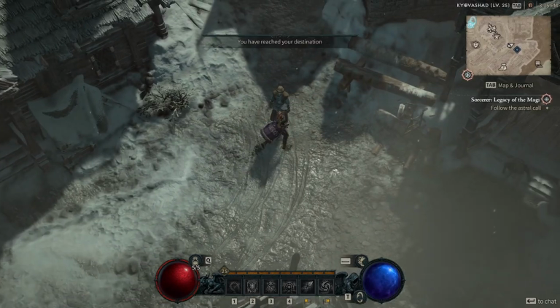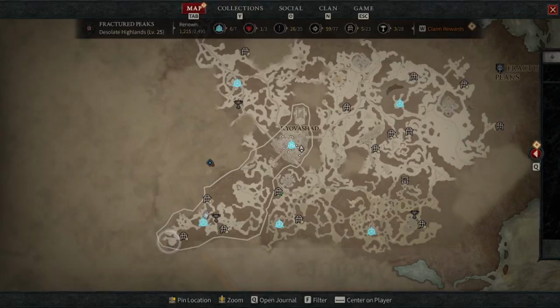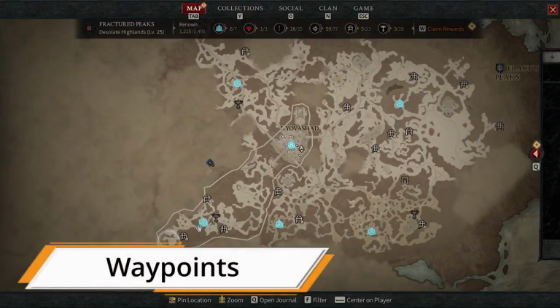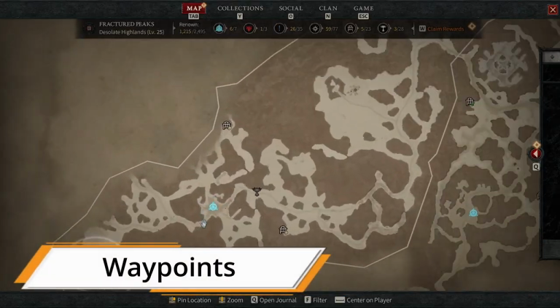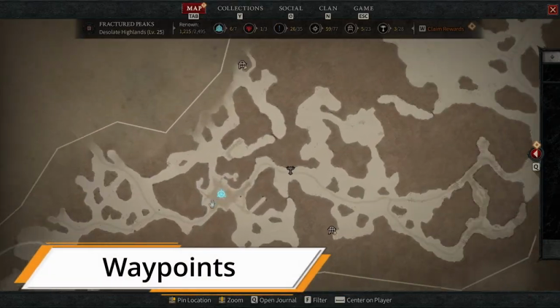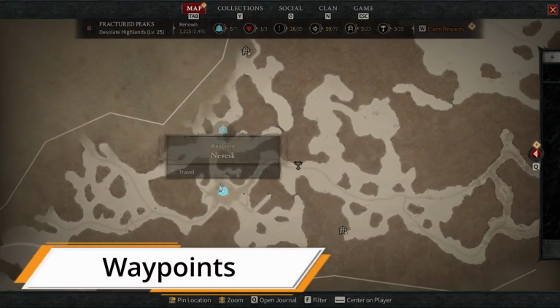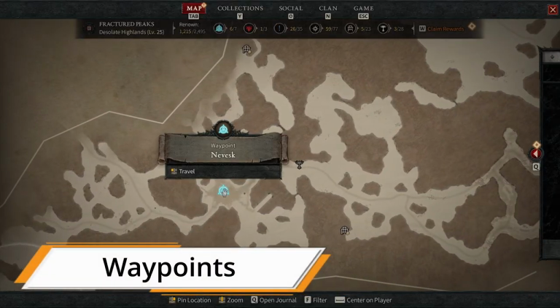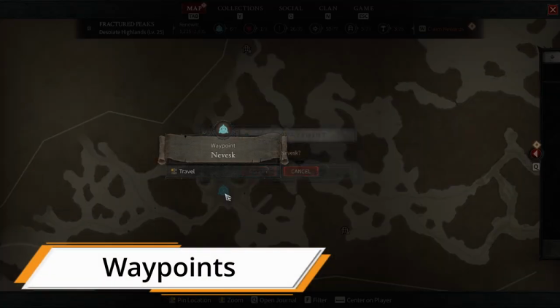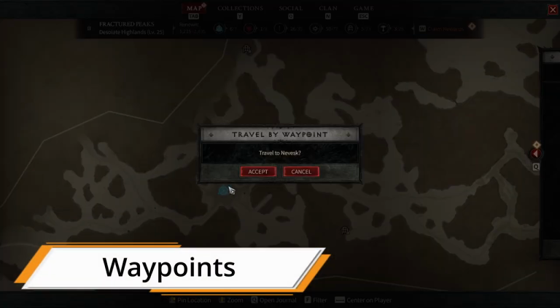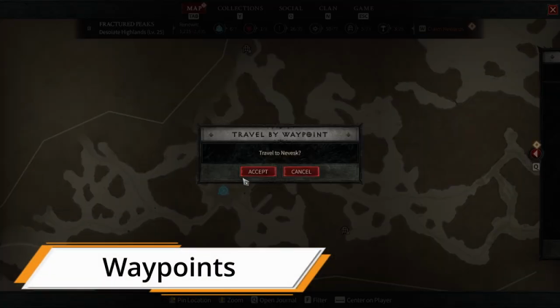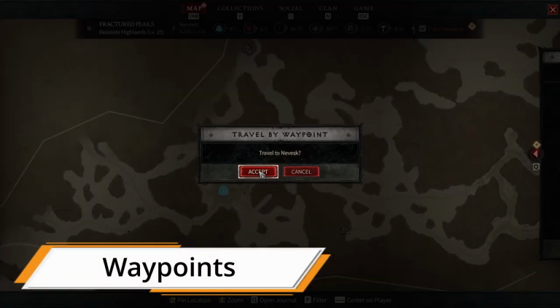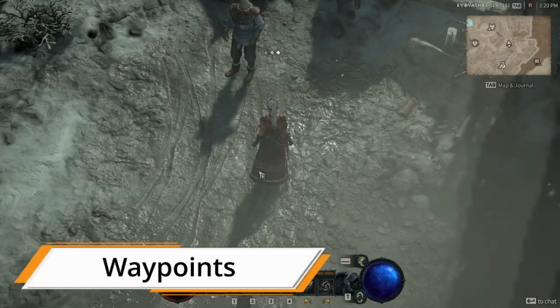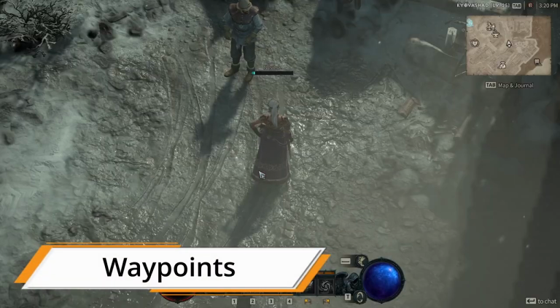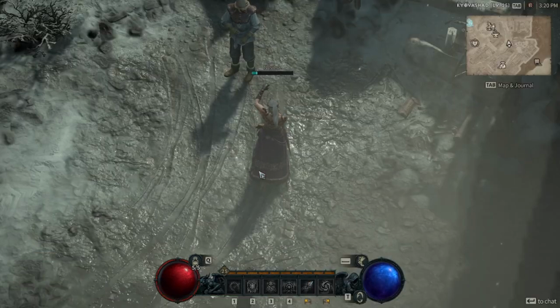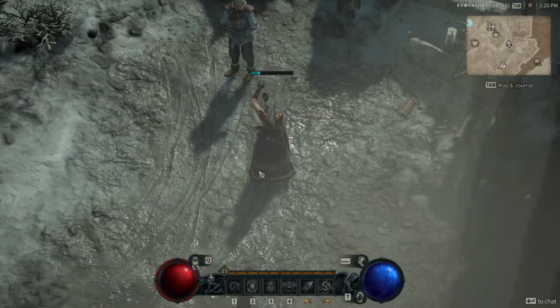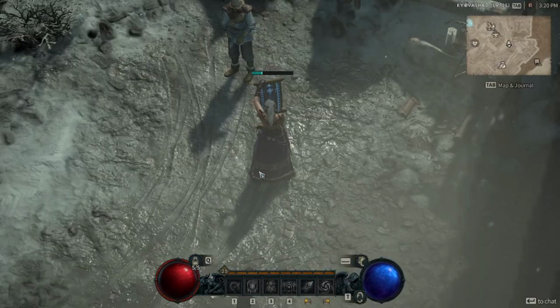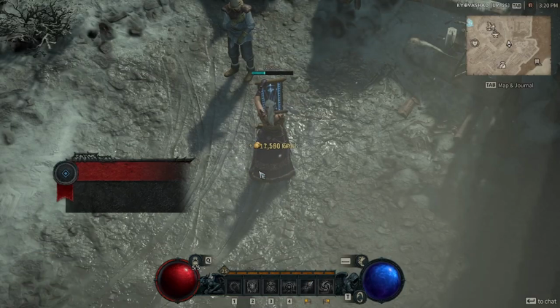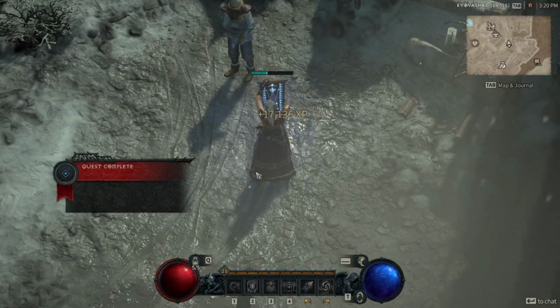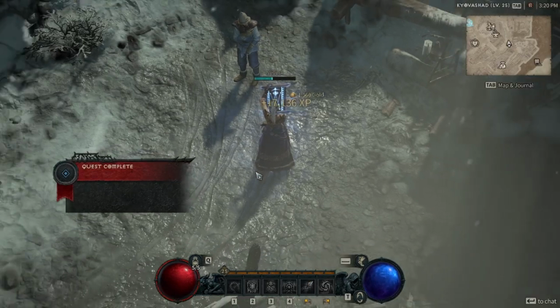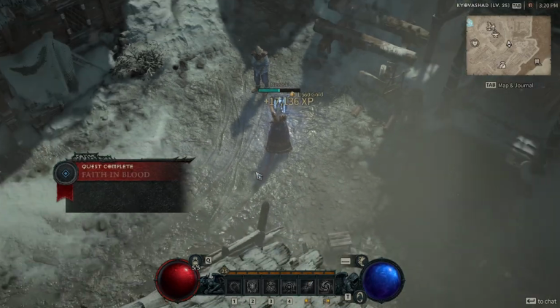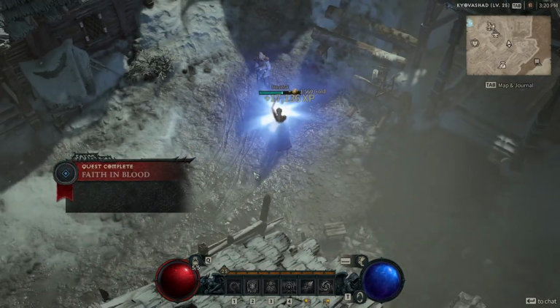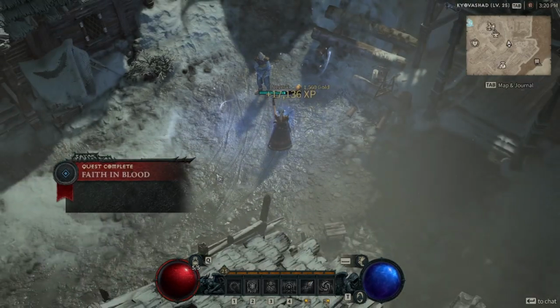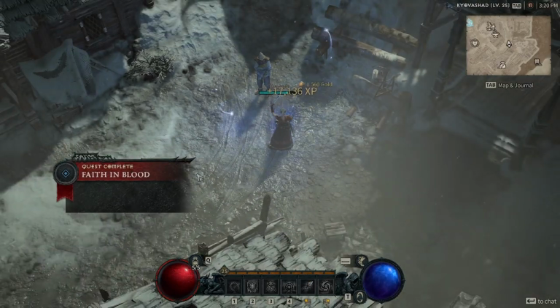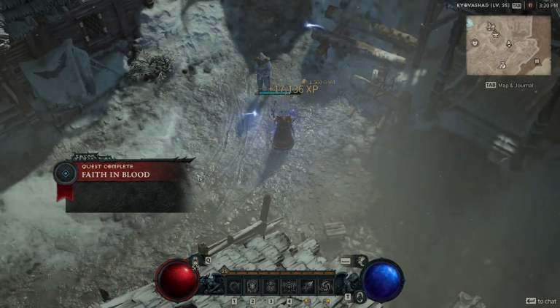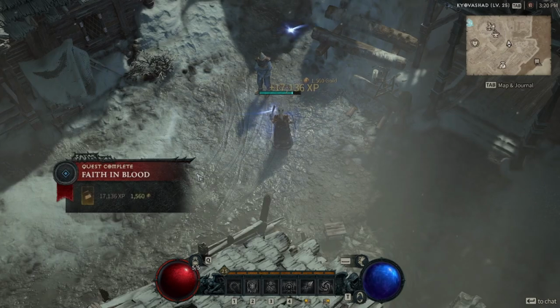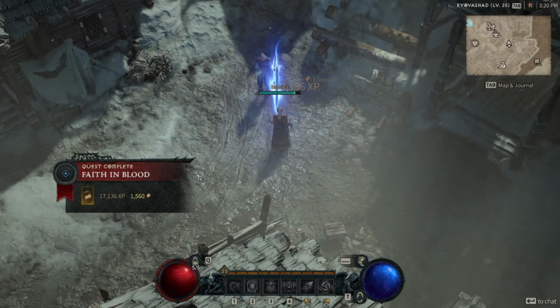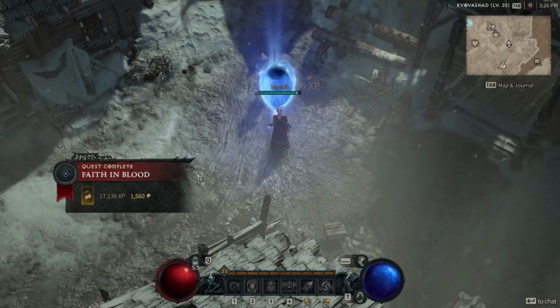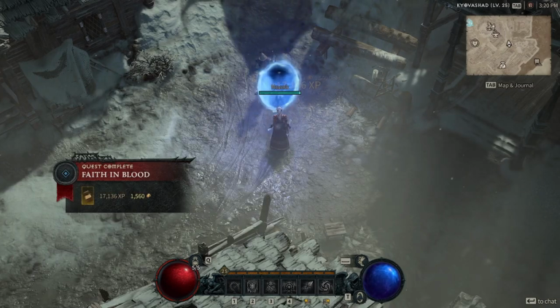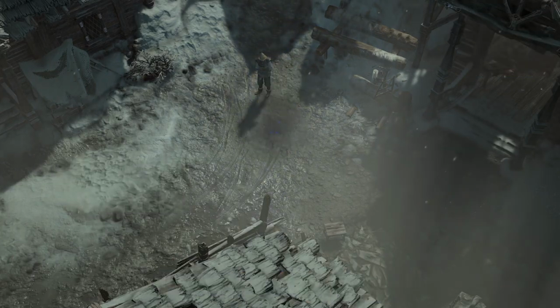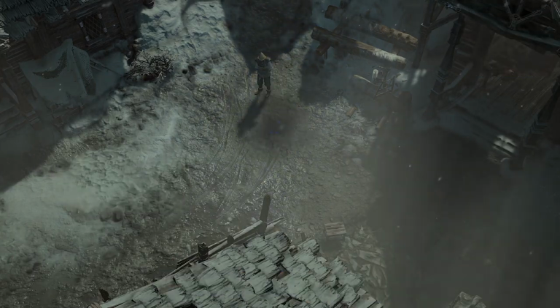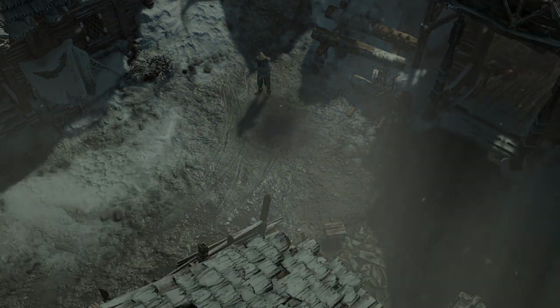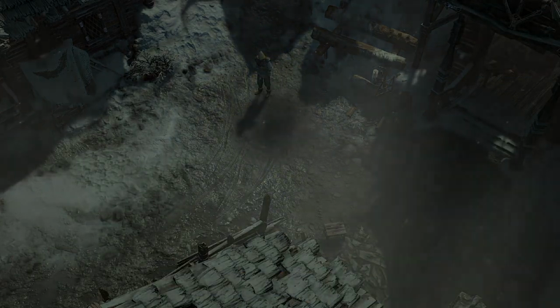You don't have to be on a waypoint to use it. You can just click any waypoint you want to travel to on your map.